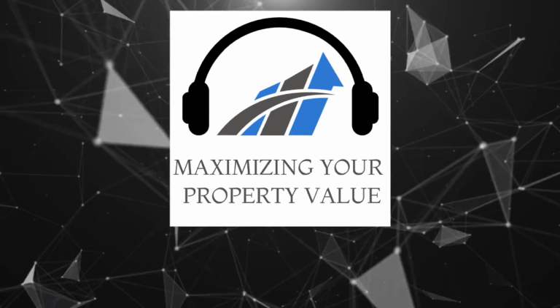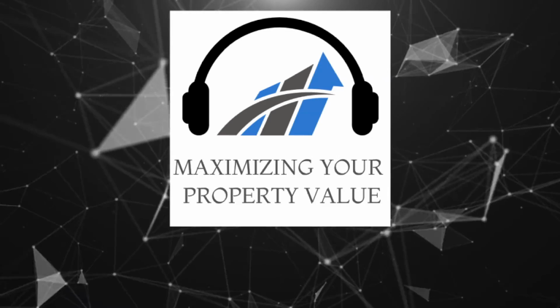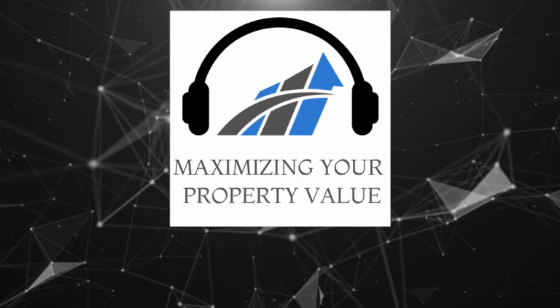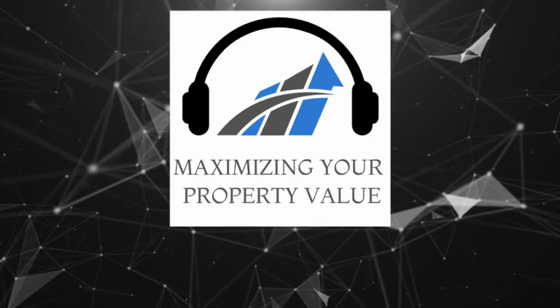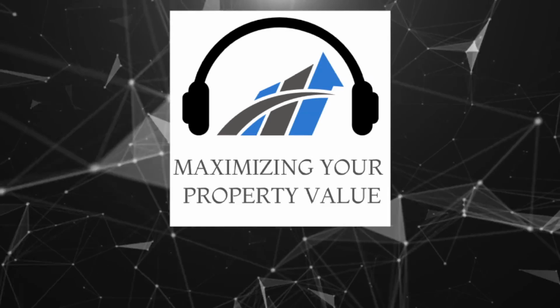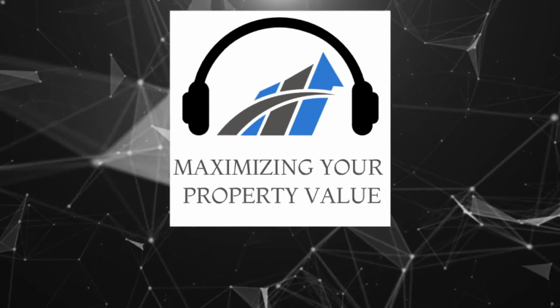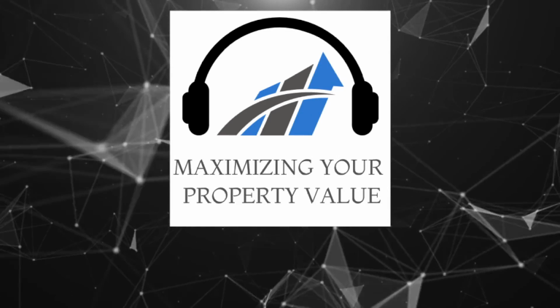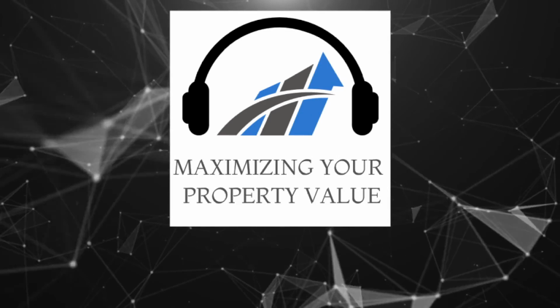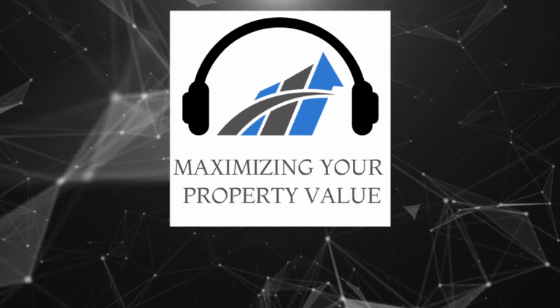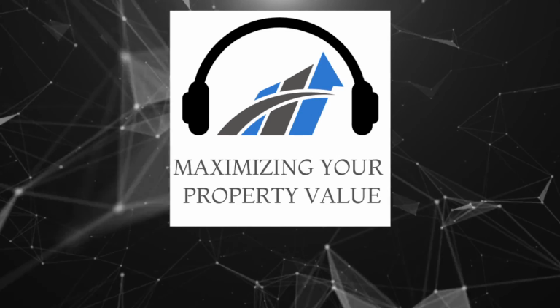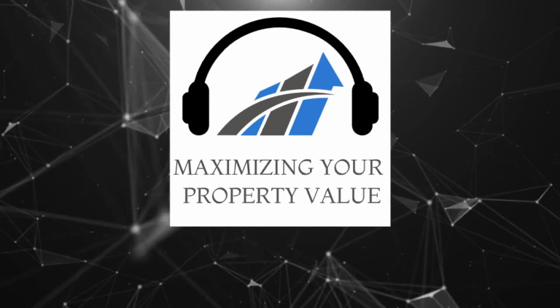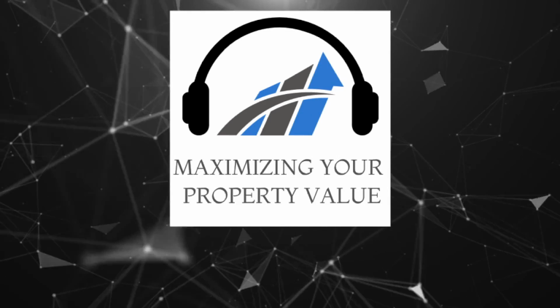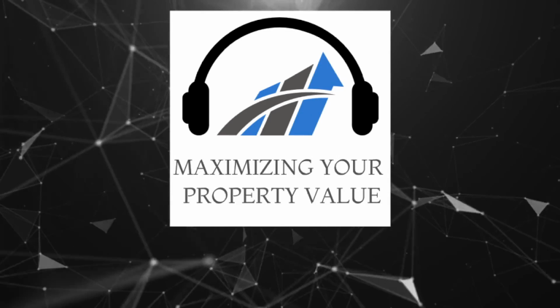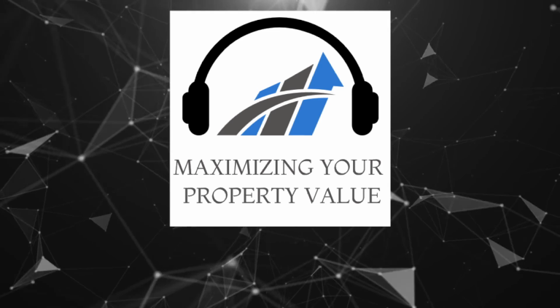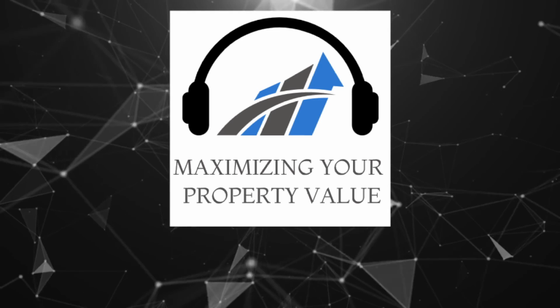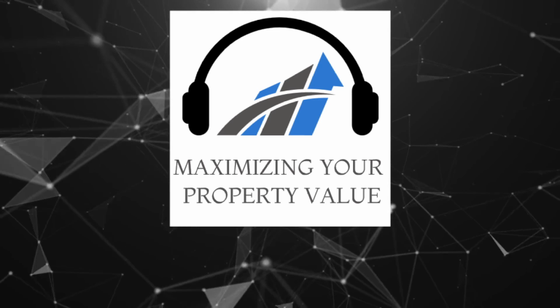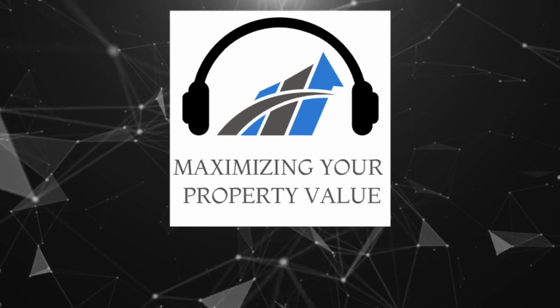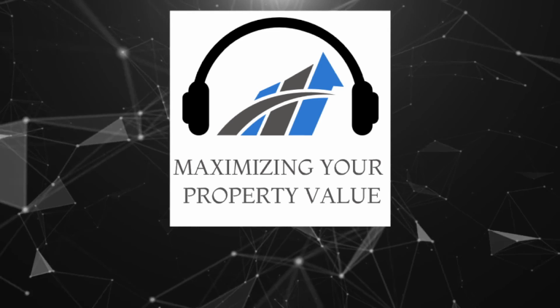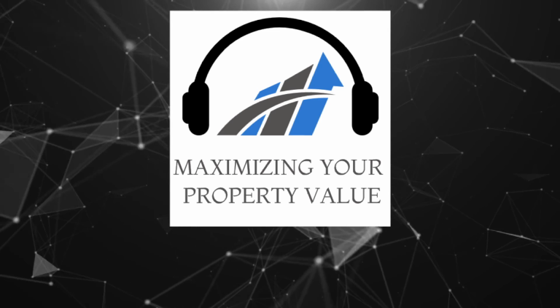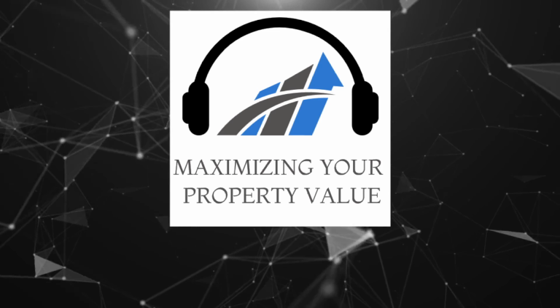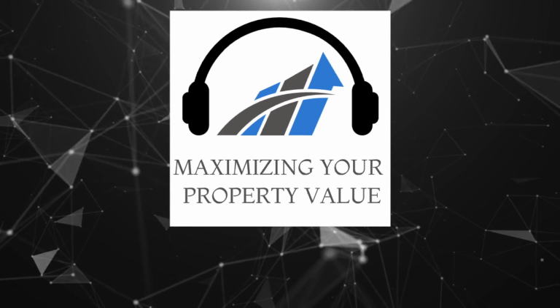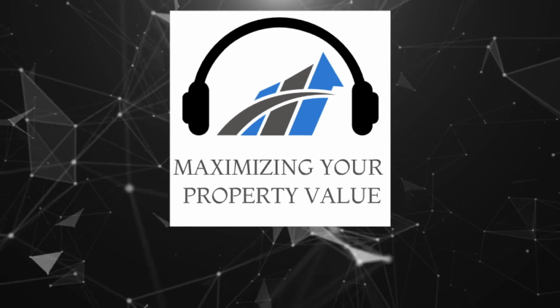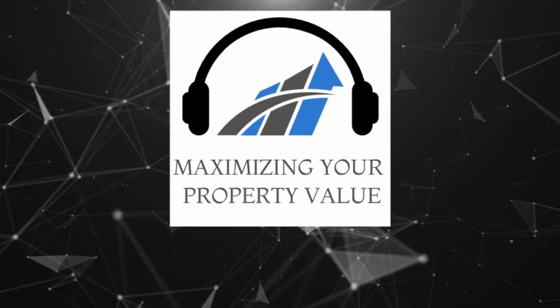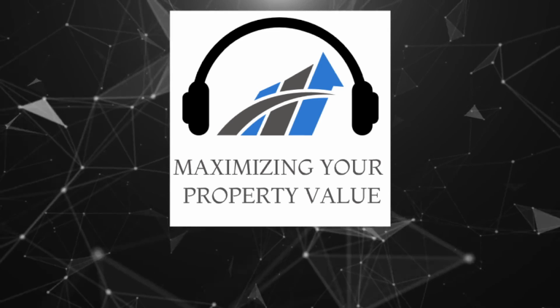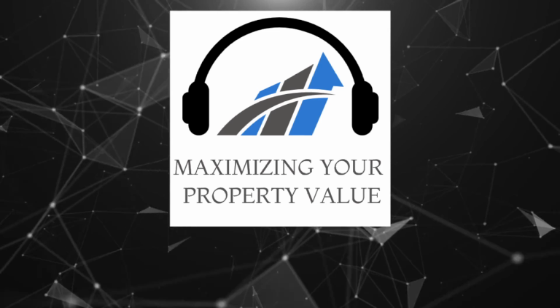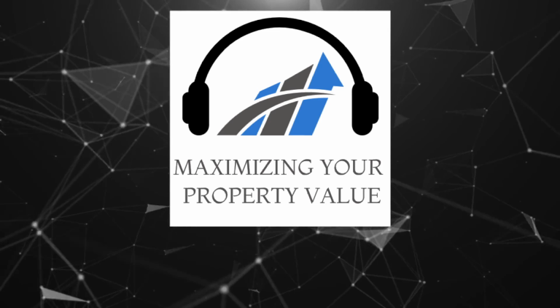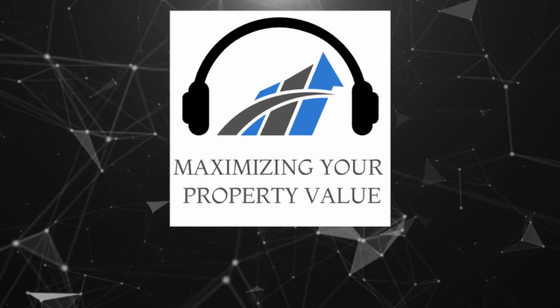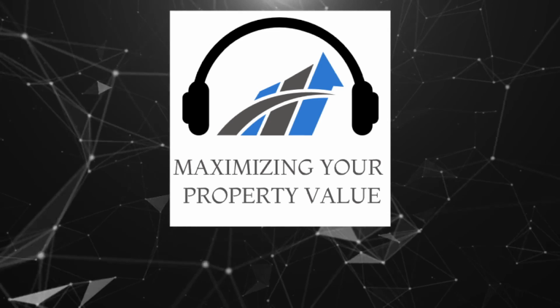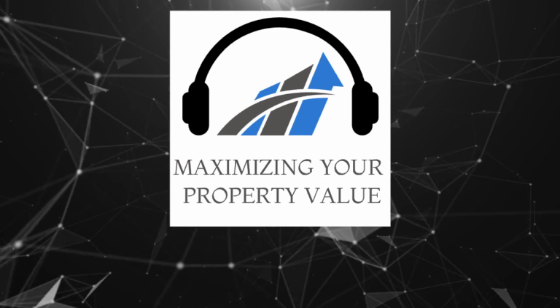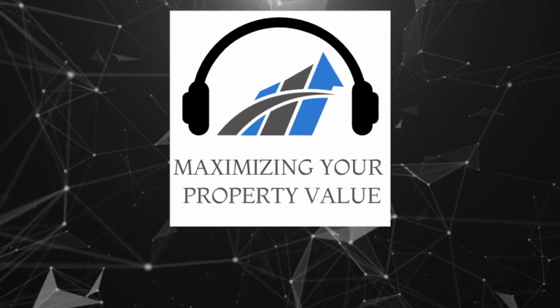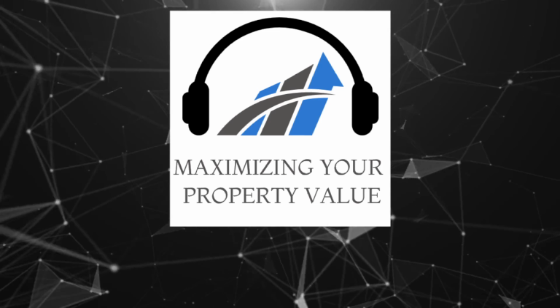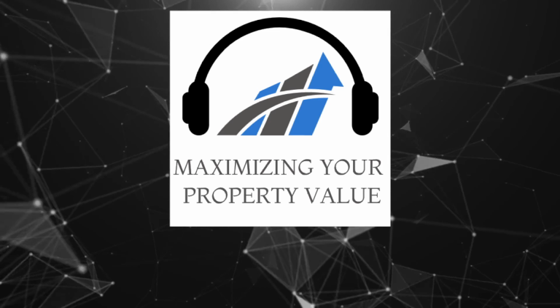Want to hear more on this topic? Click the link below for the full episode of Maximizing Your Property Value.